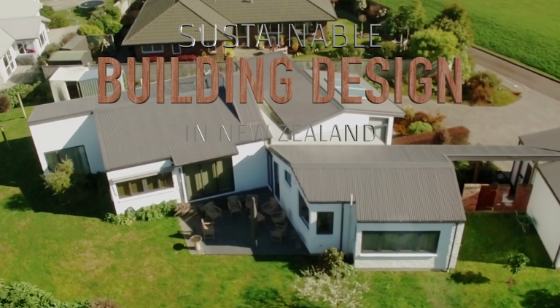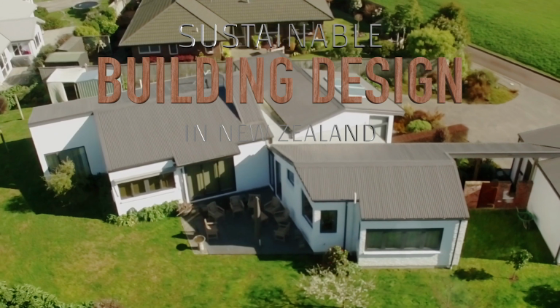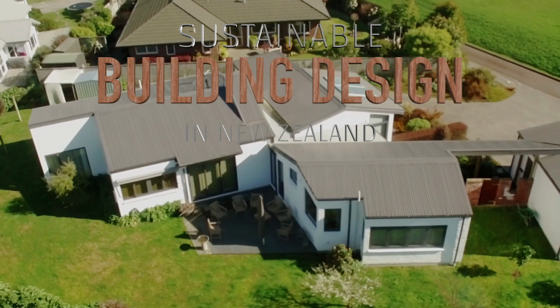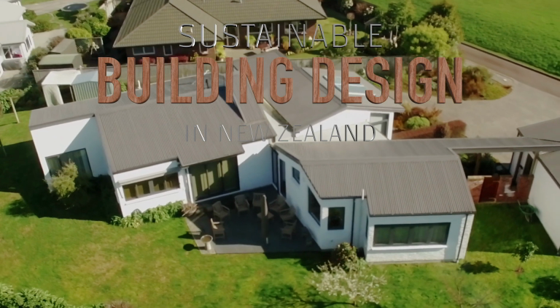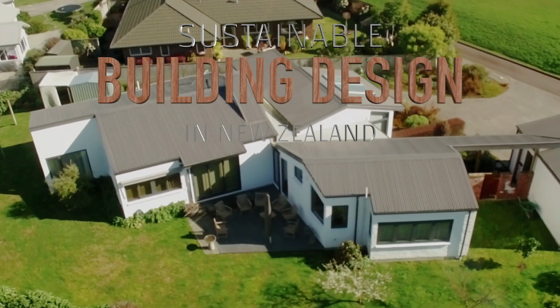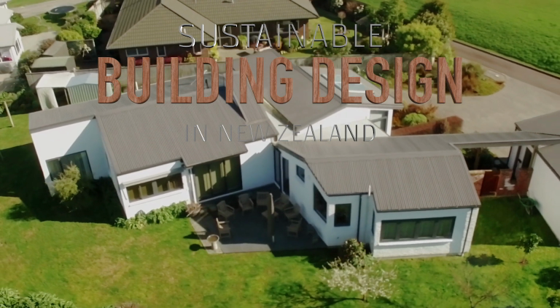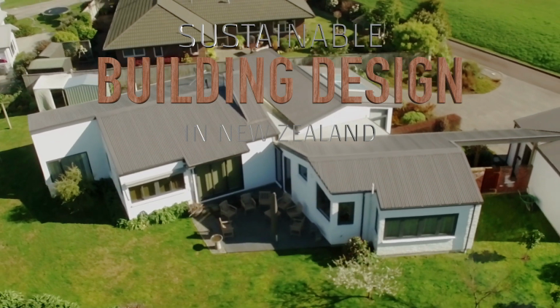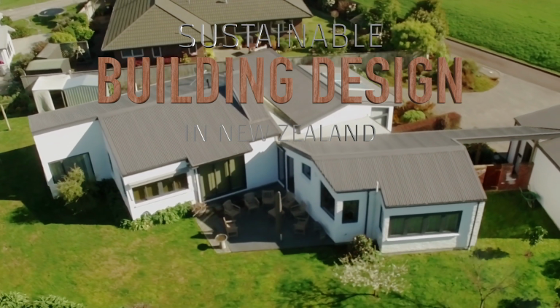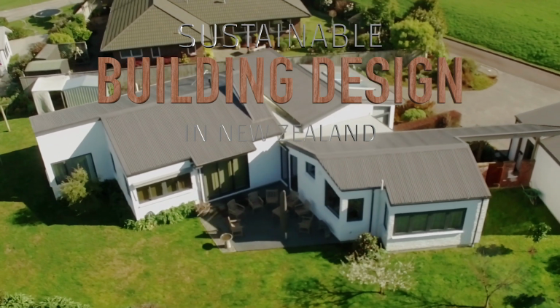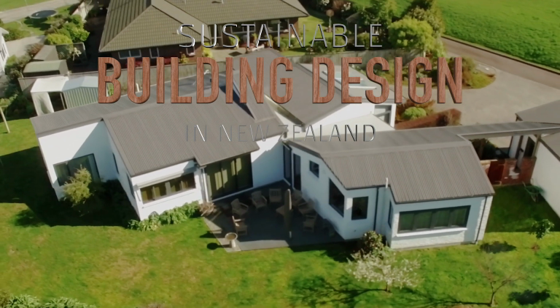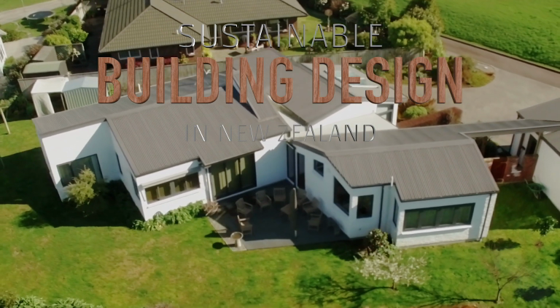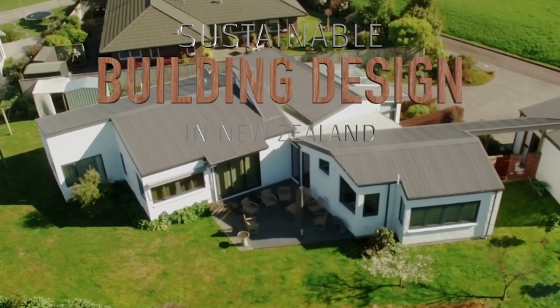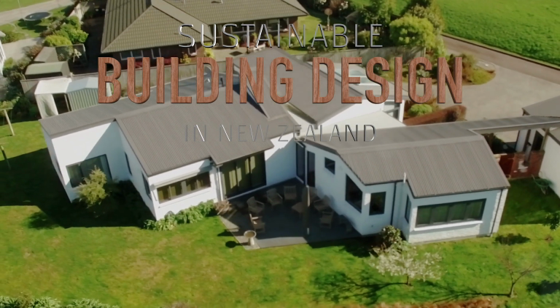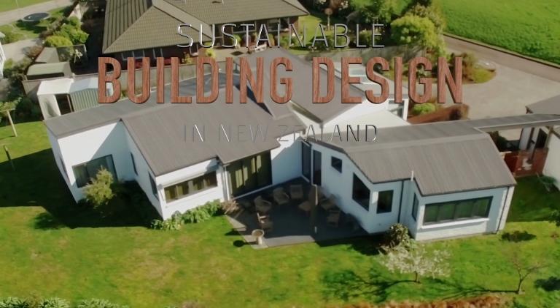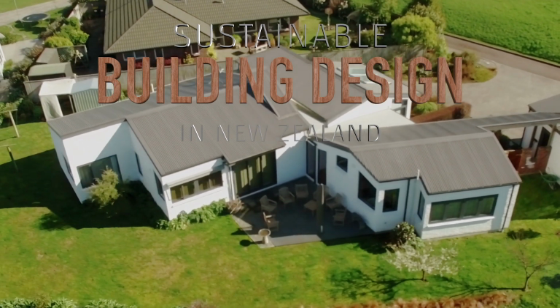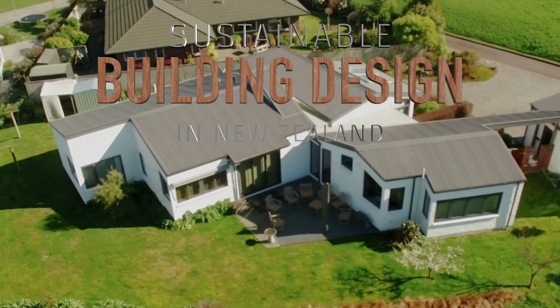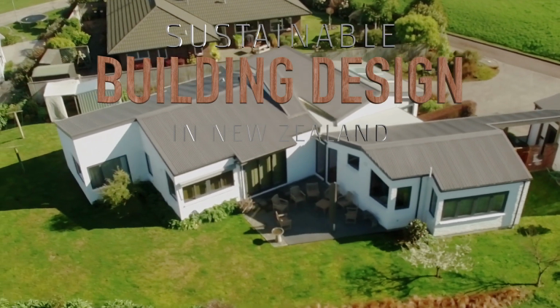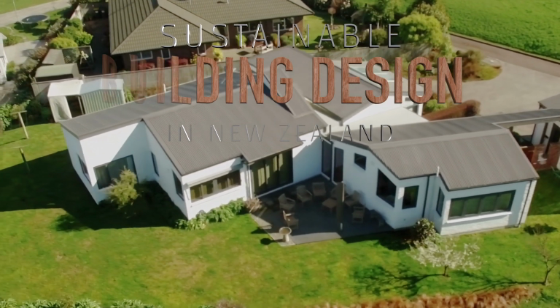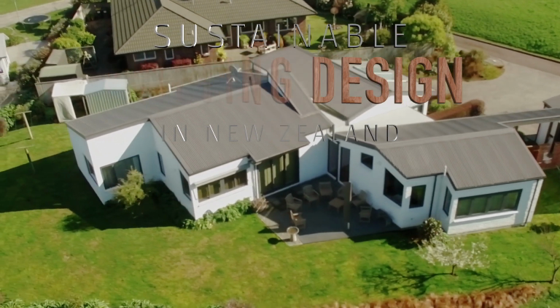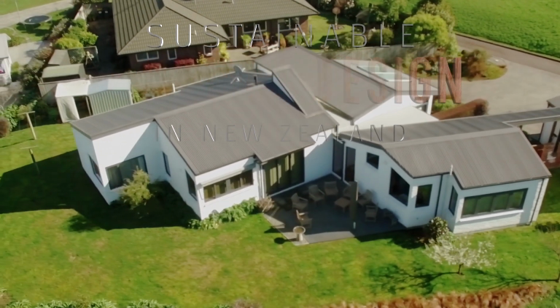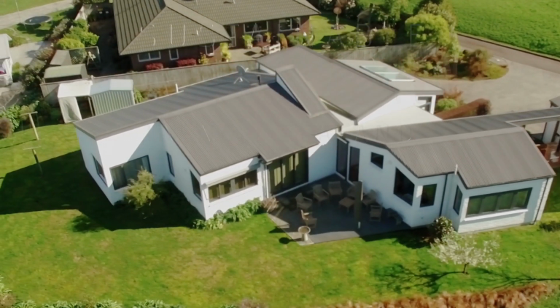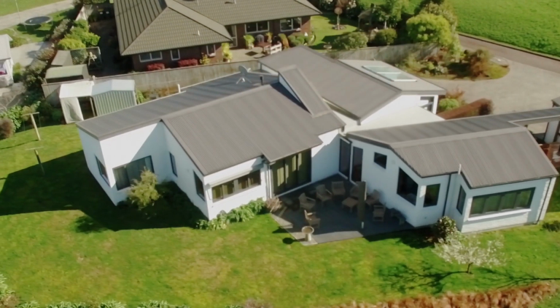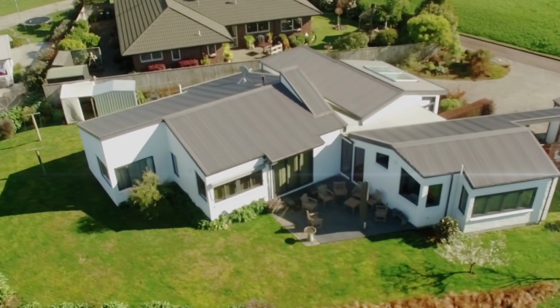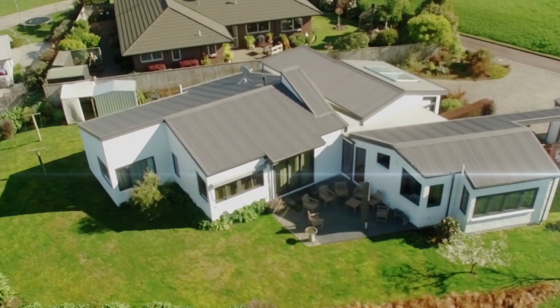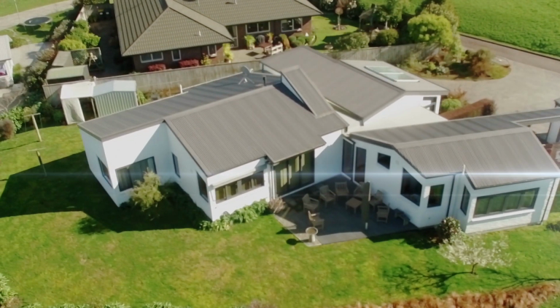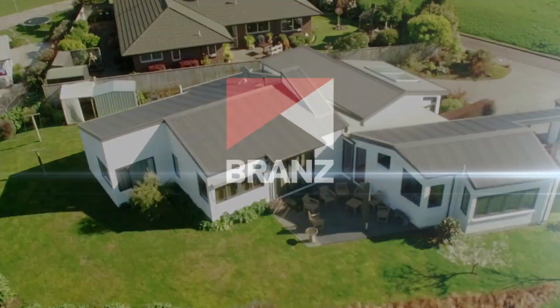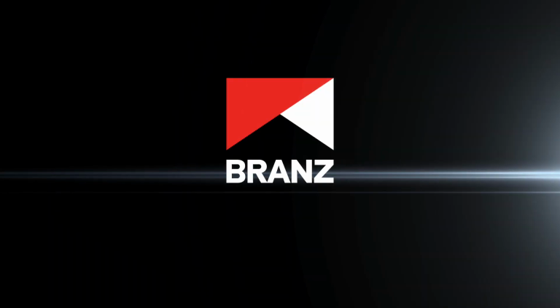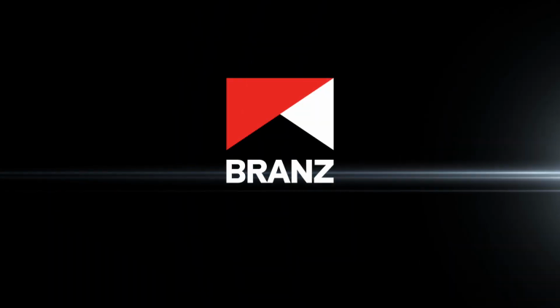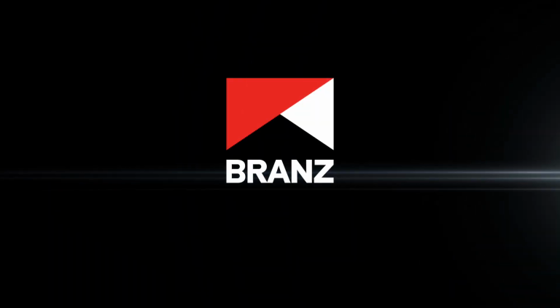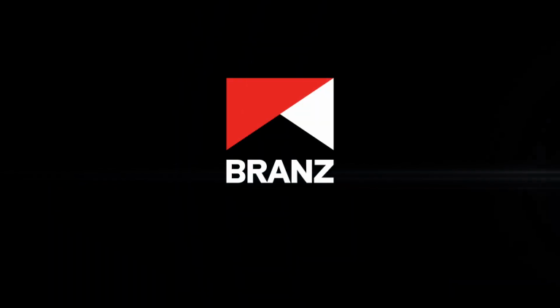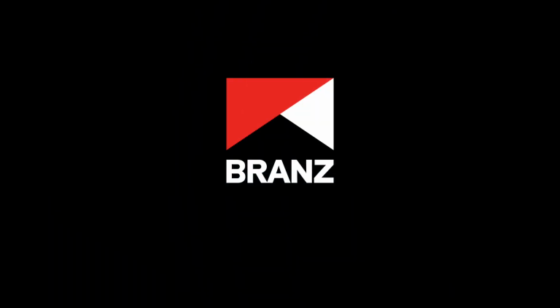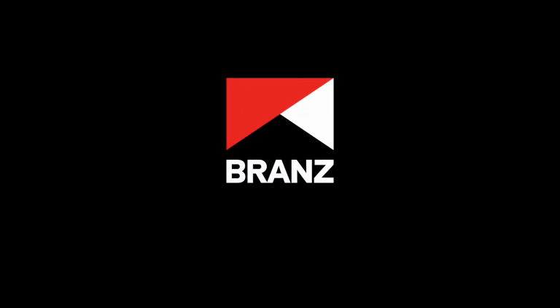If you are an architect or designer and are interested in featuring one of your works, please contact Brands.